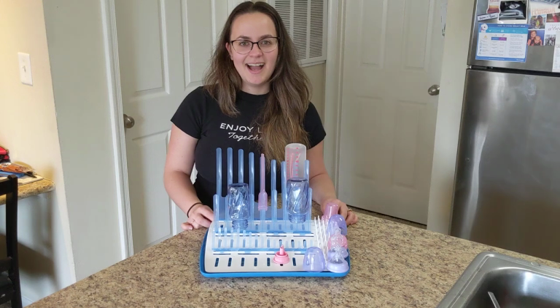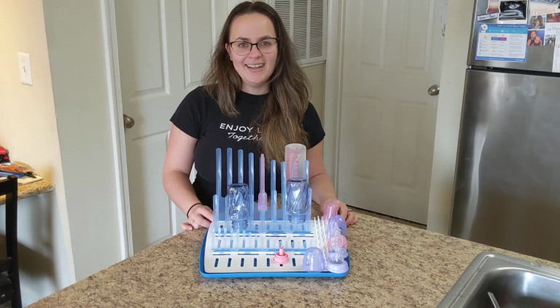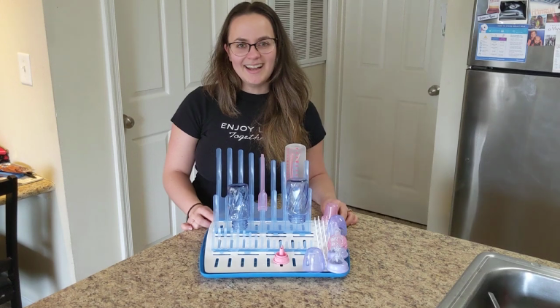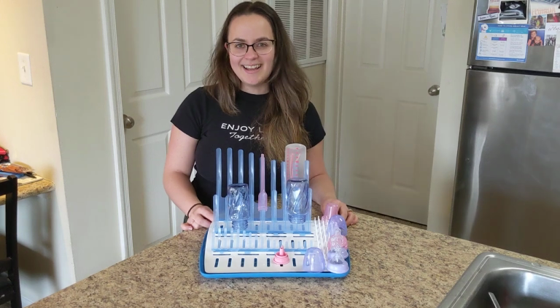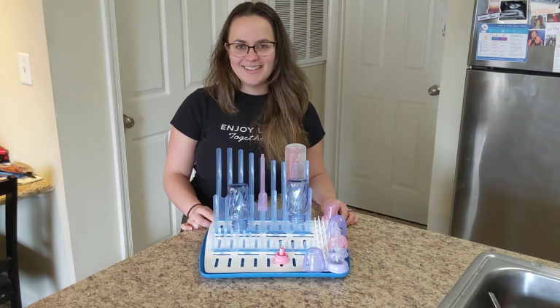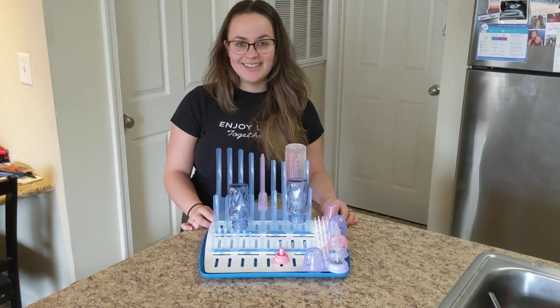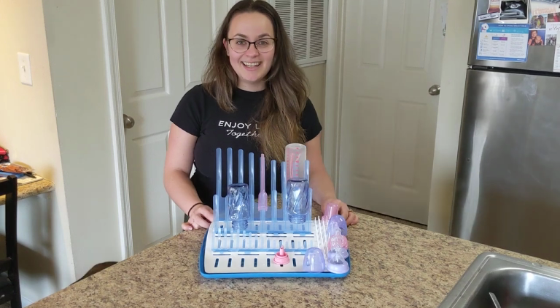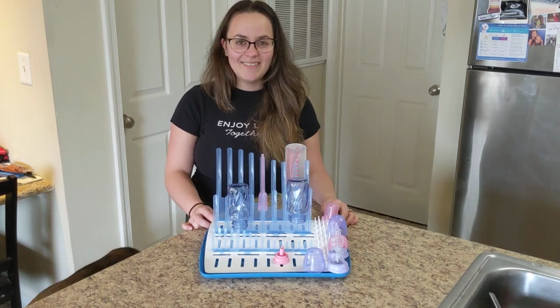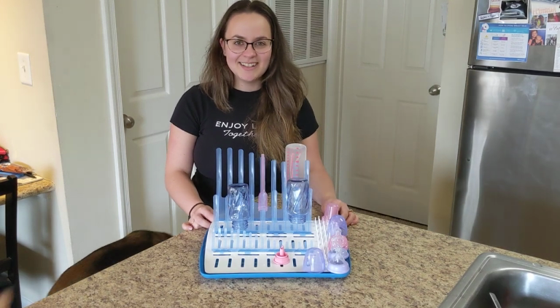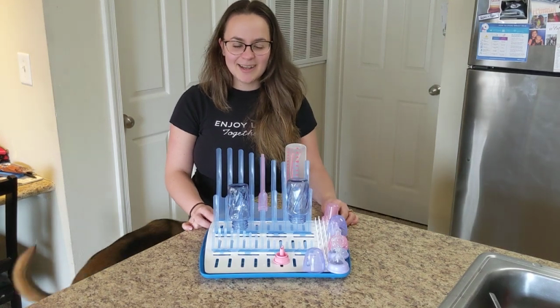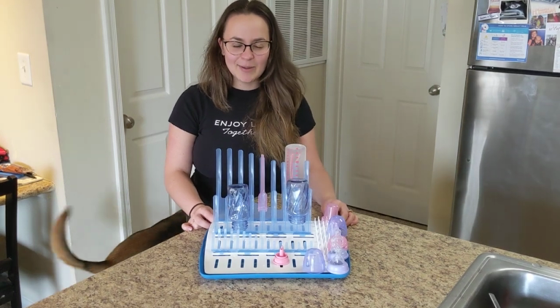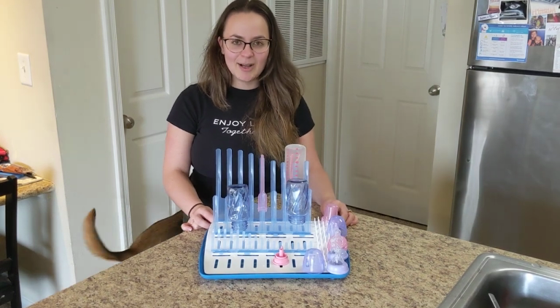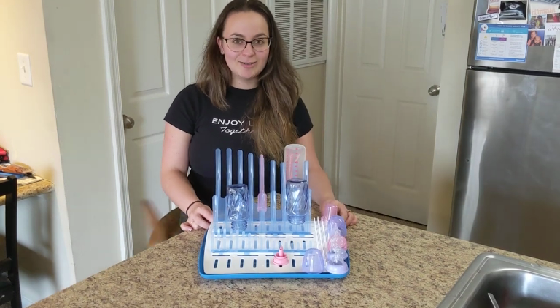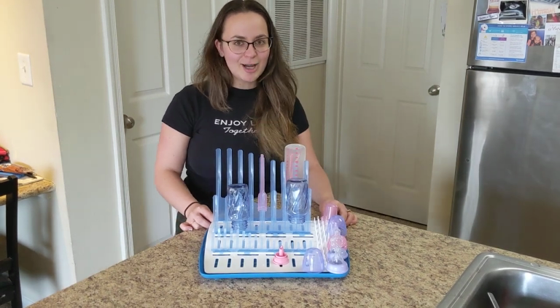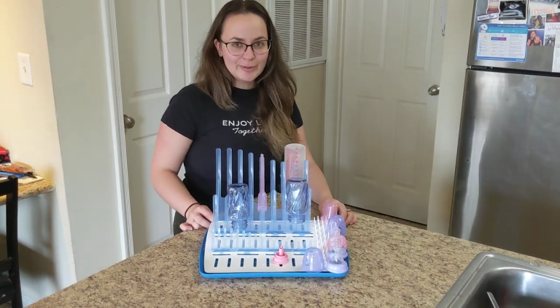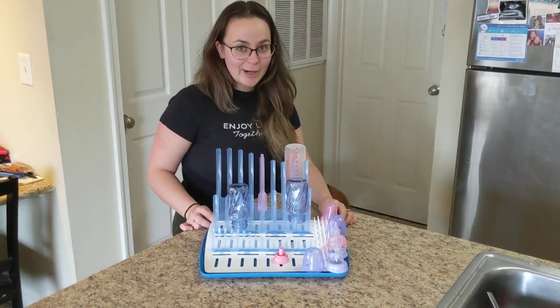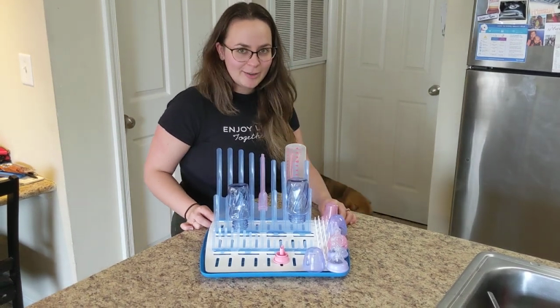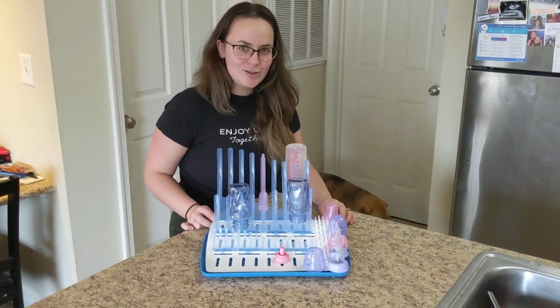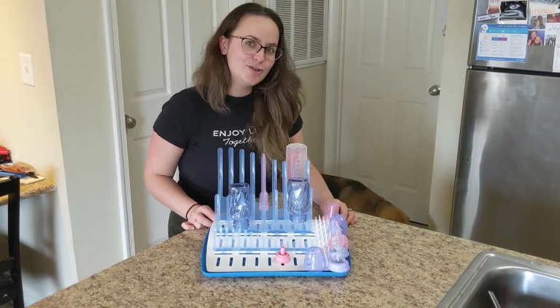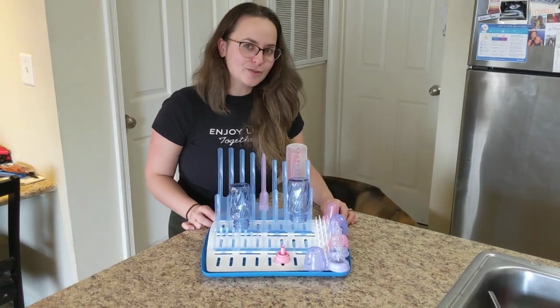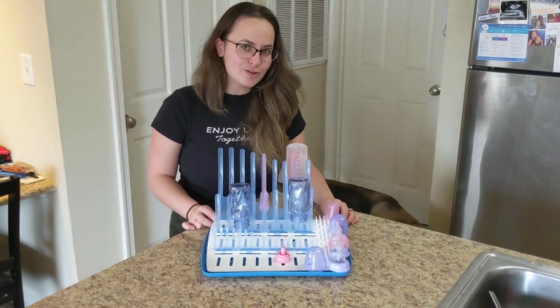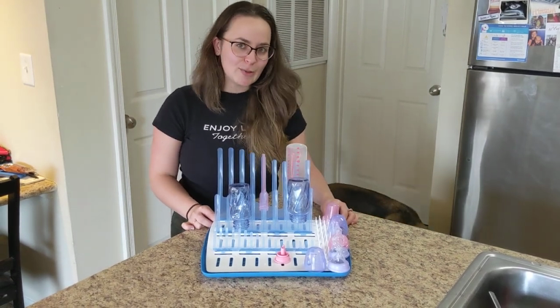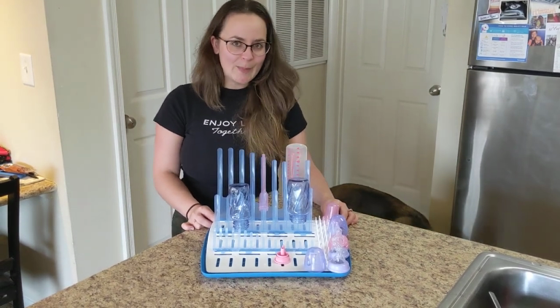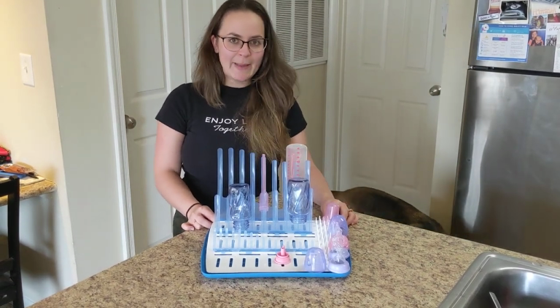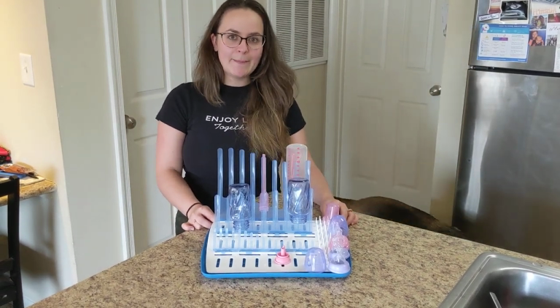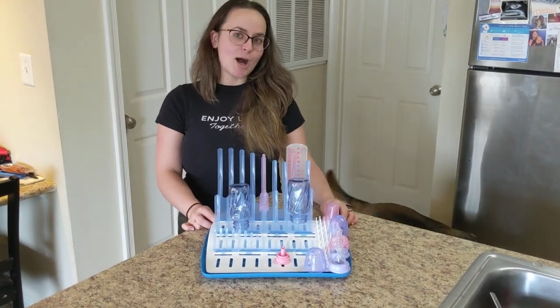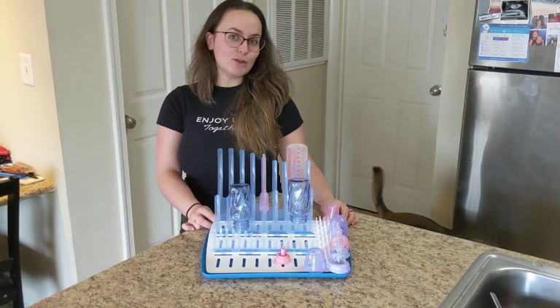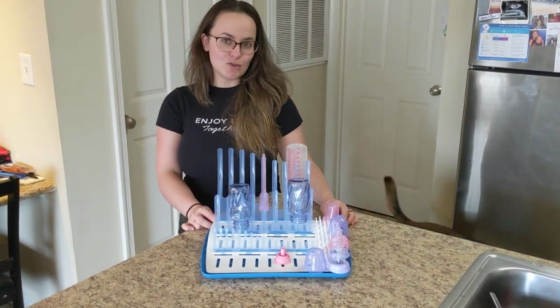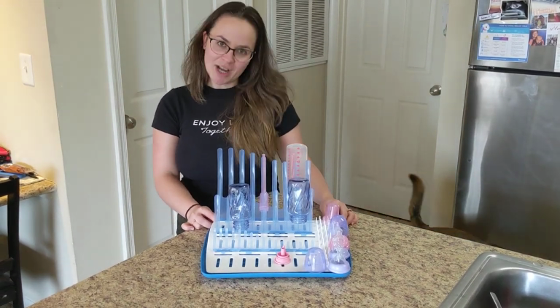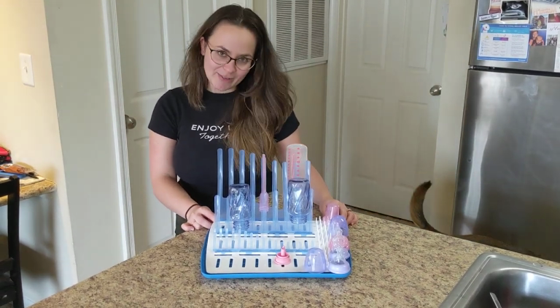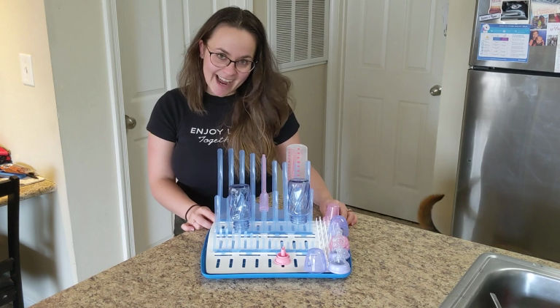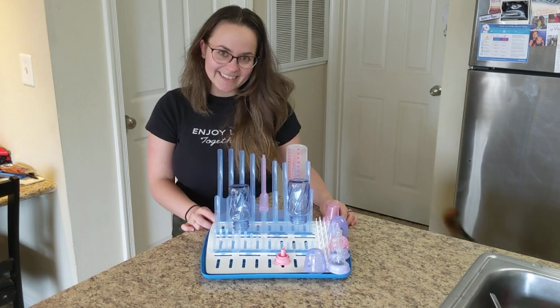Hi you guys, so today I want to talk about Dr. Brown's Universal Baby Bottle Dry Rack.